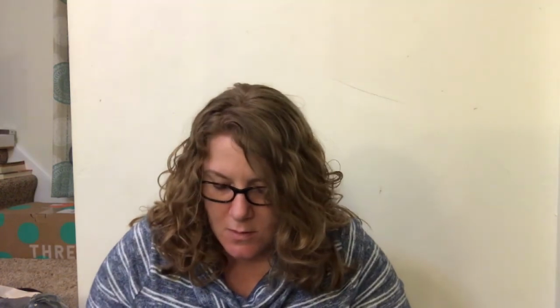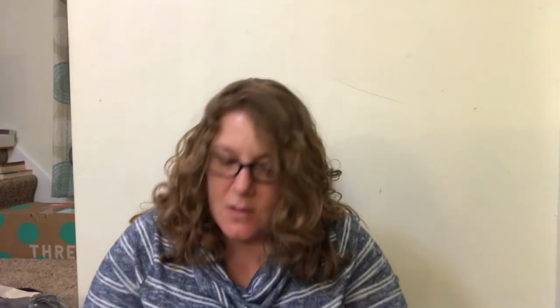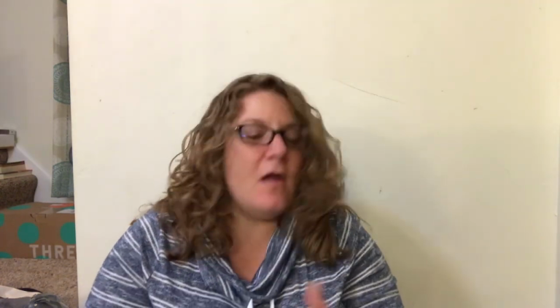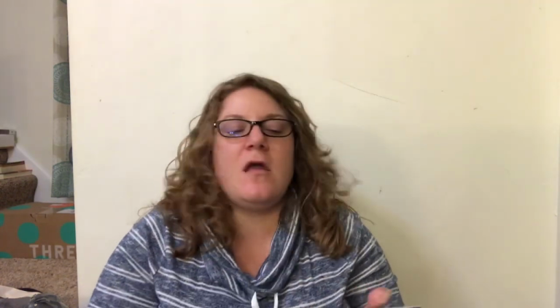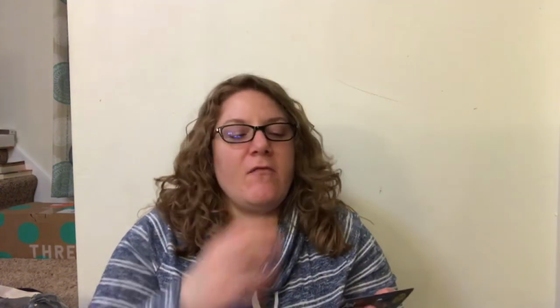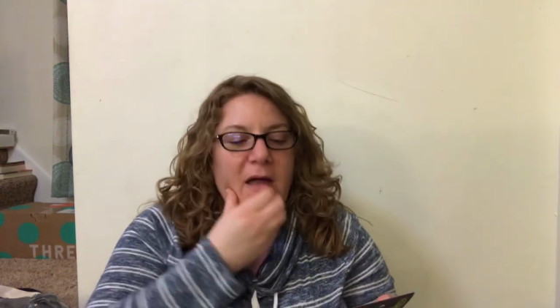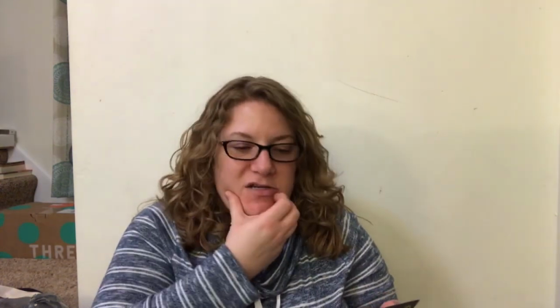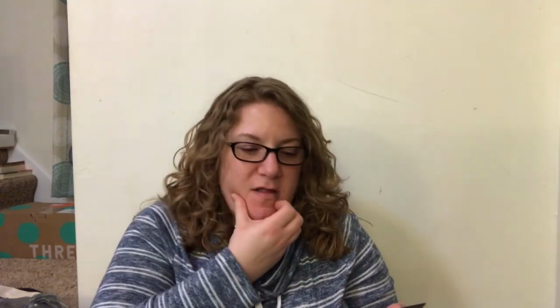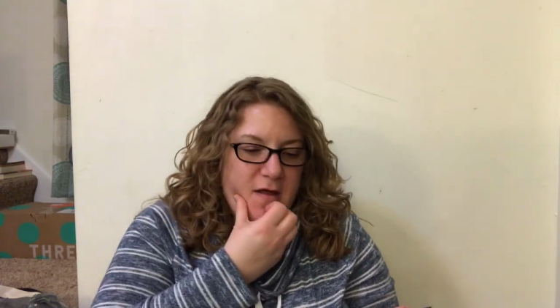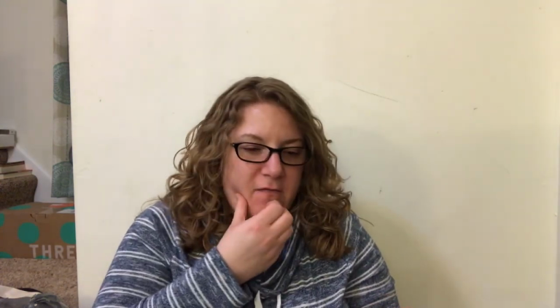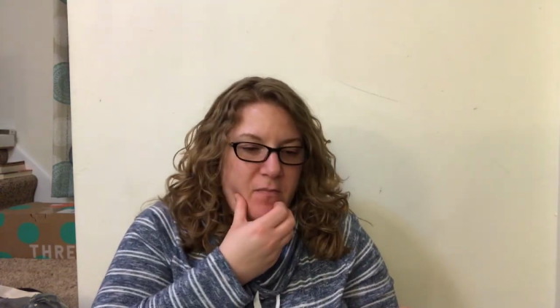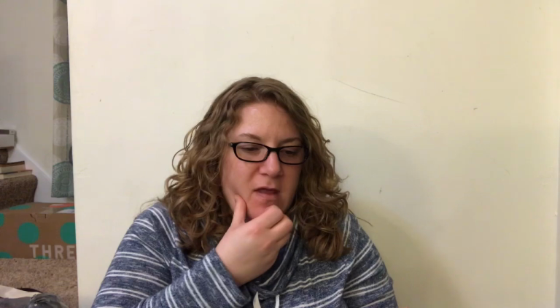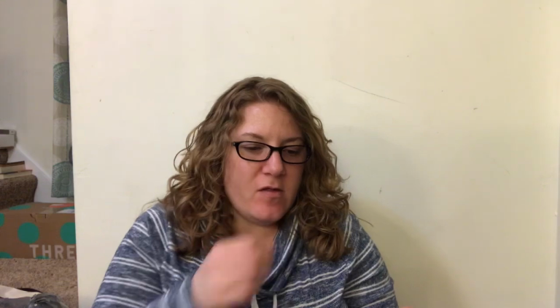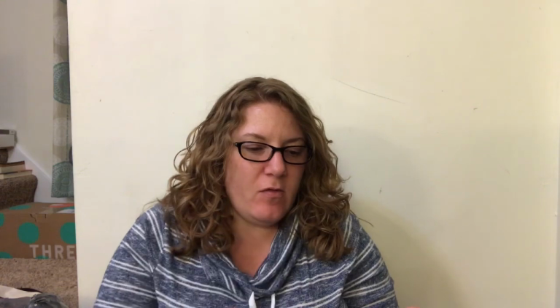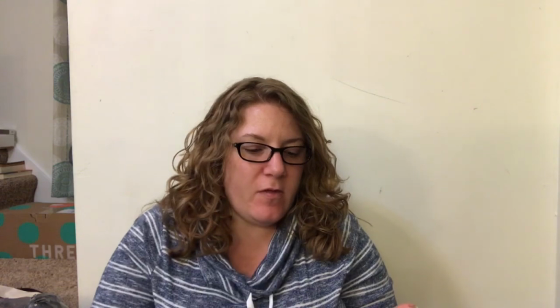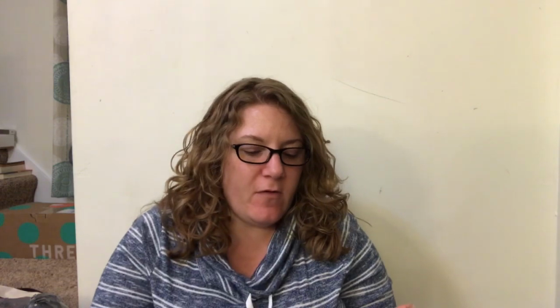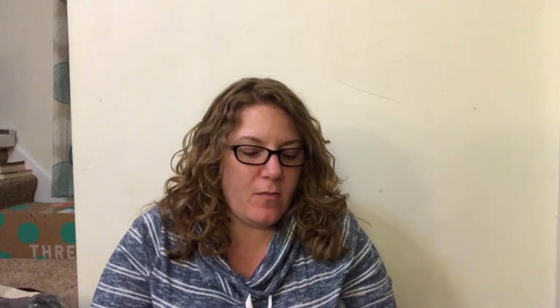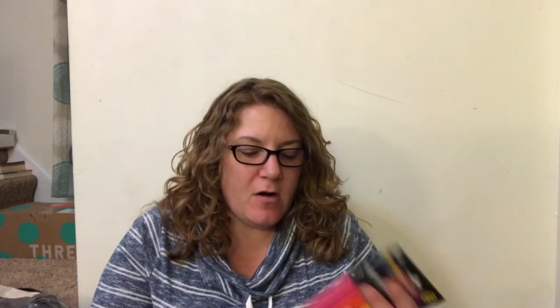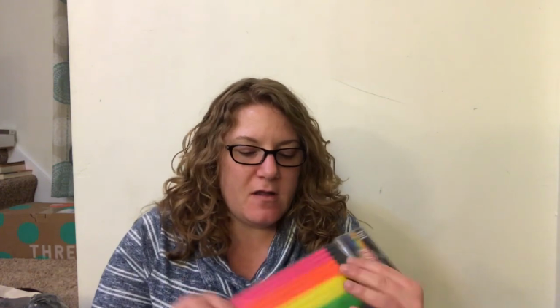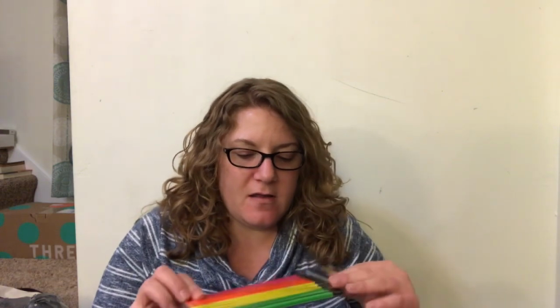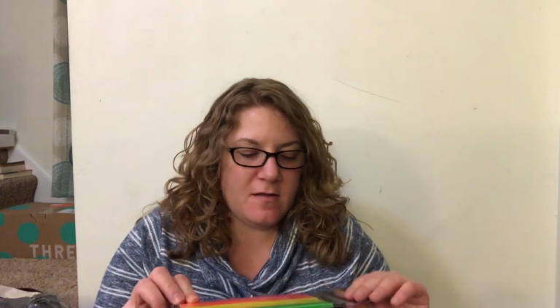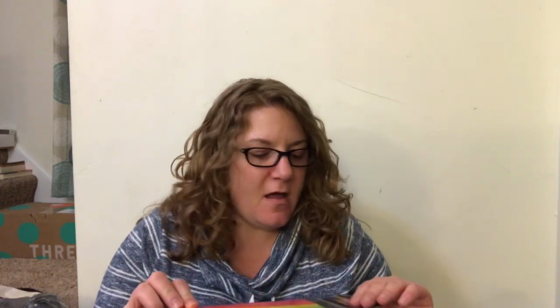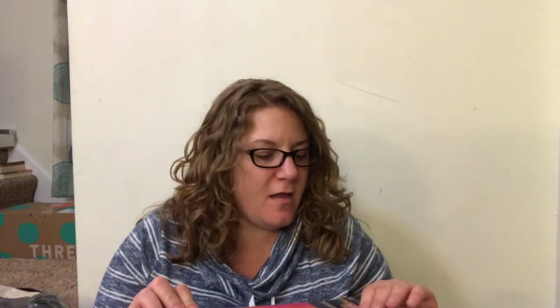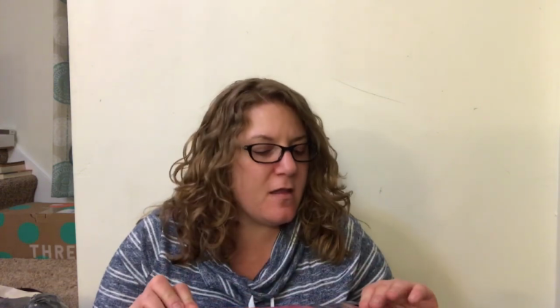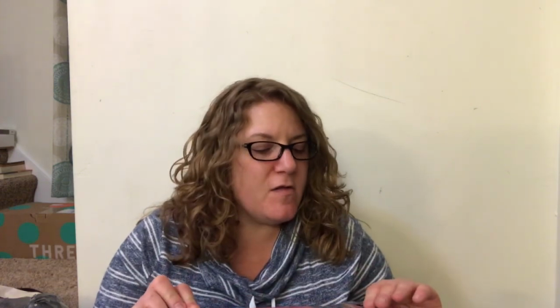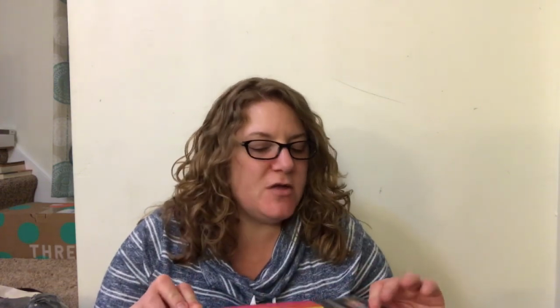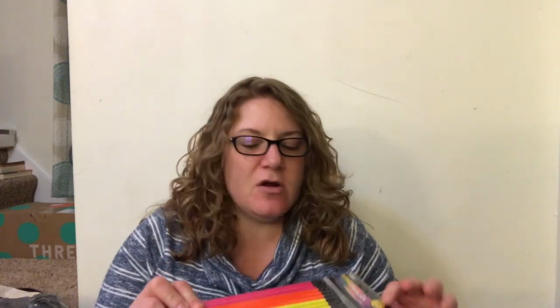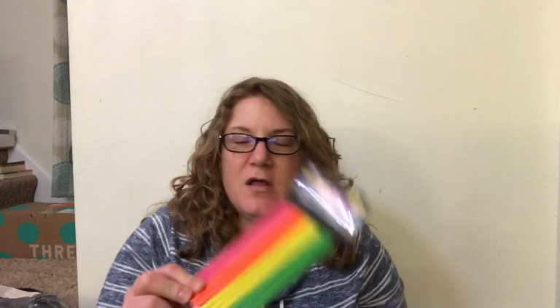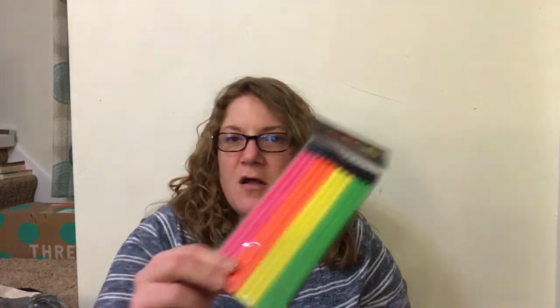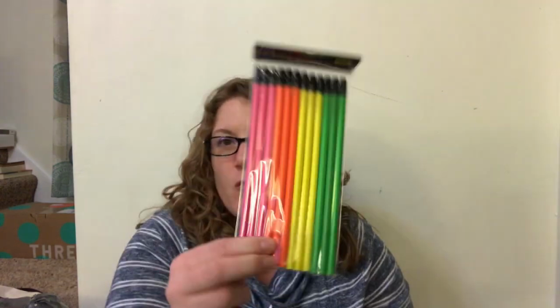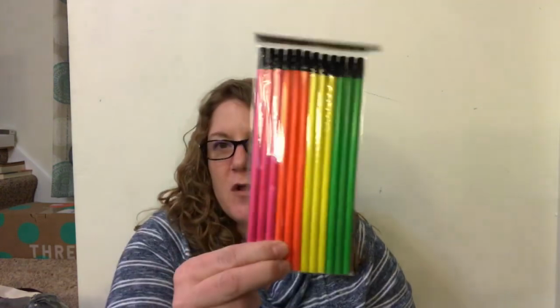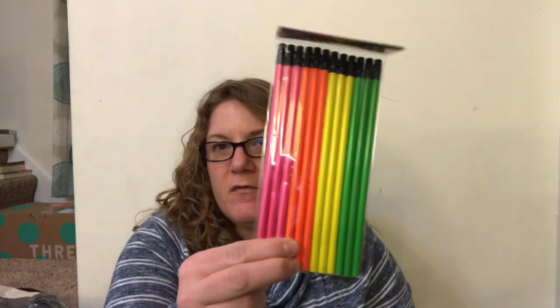I got several packages of pencils for Parker to take to his class, to his teacher. Here's one of them.